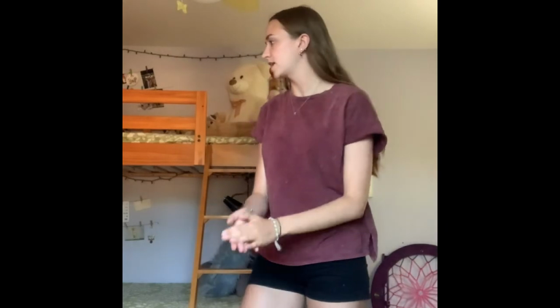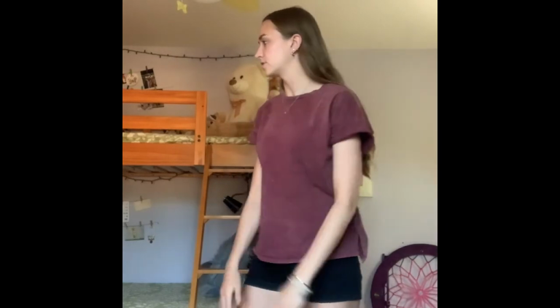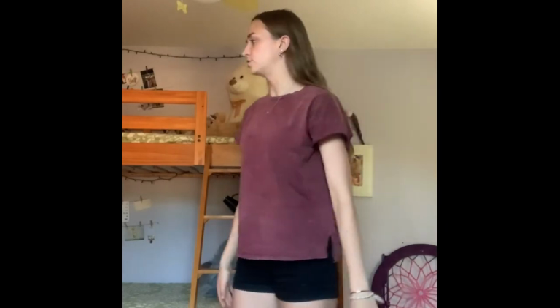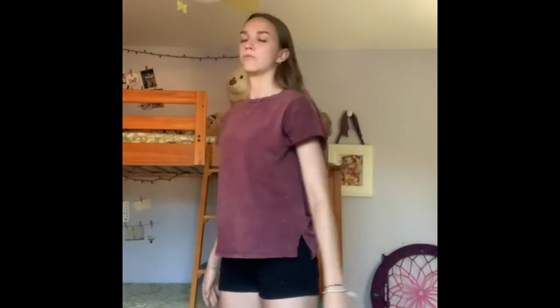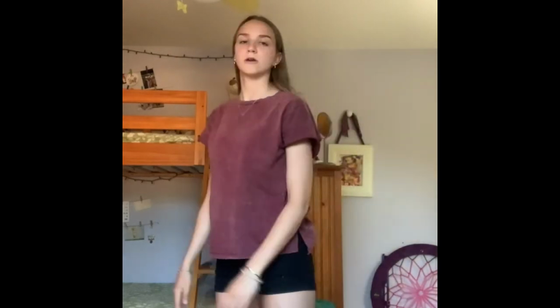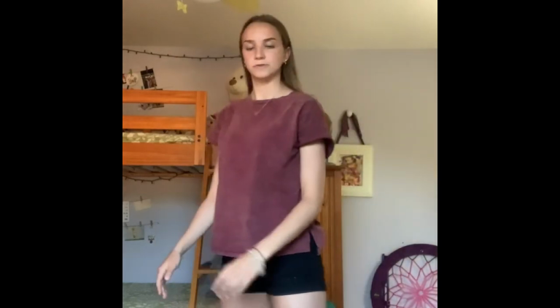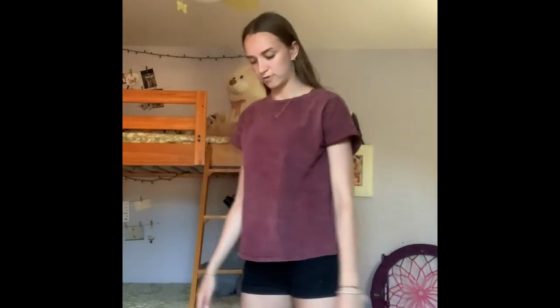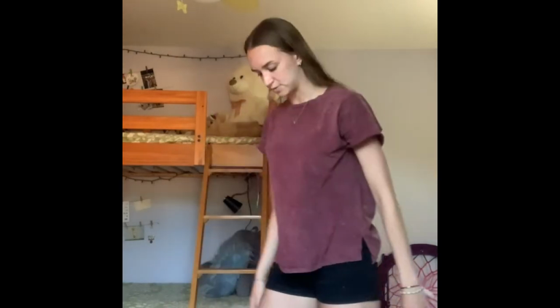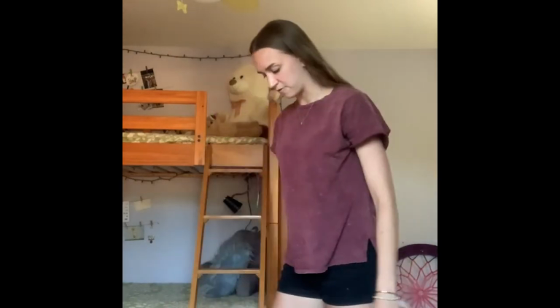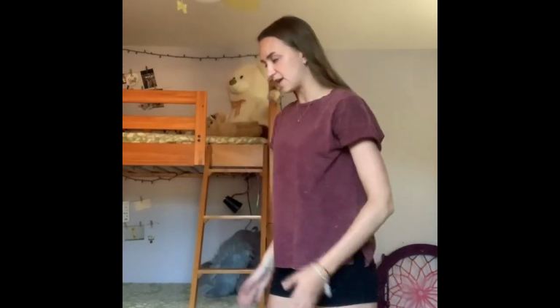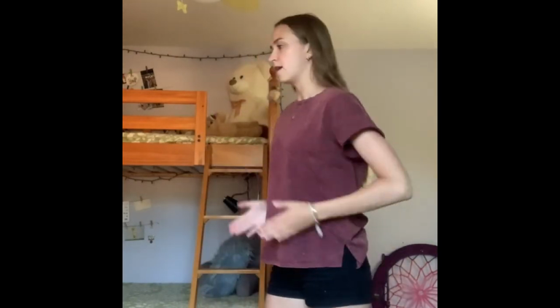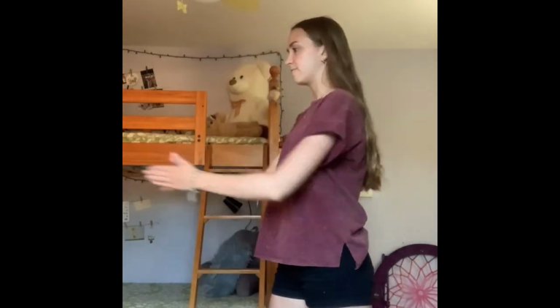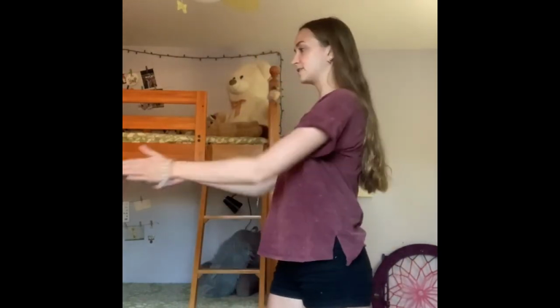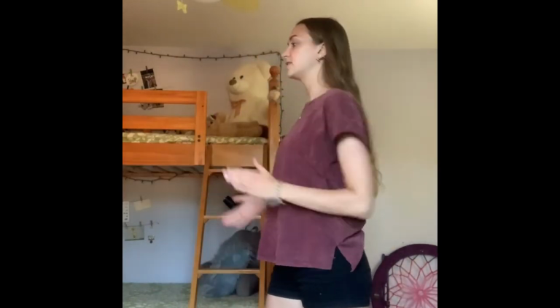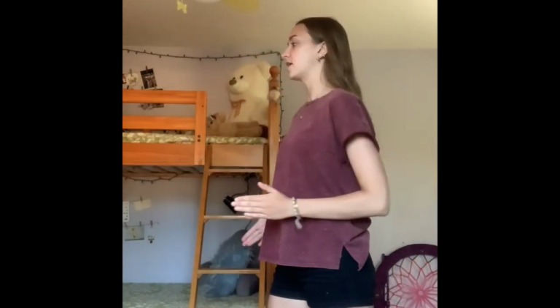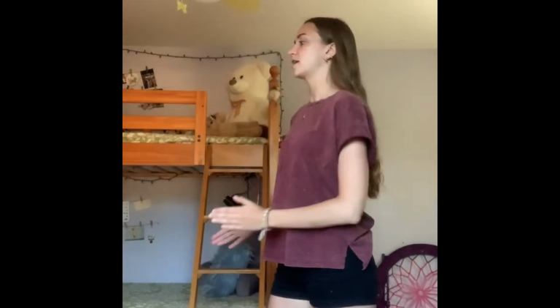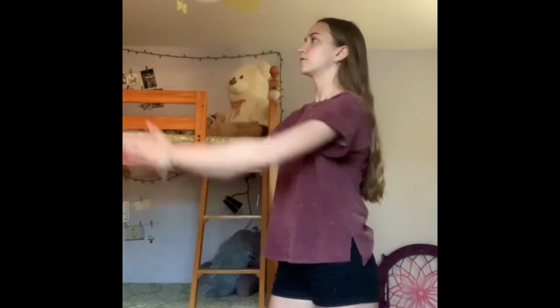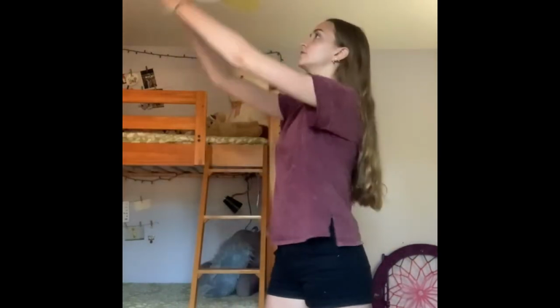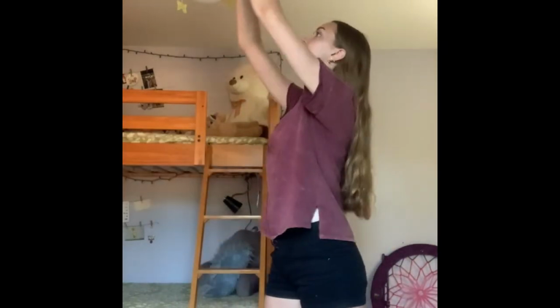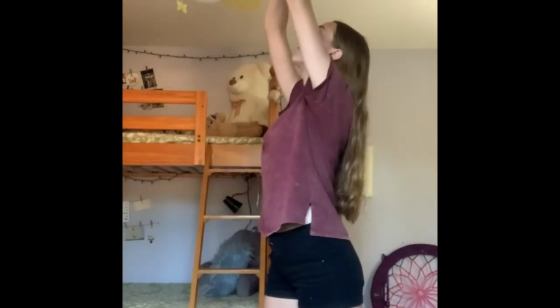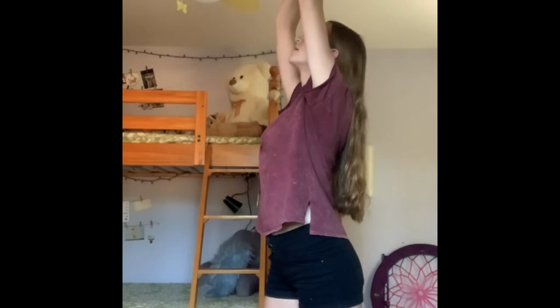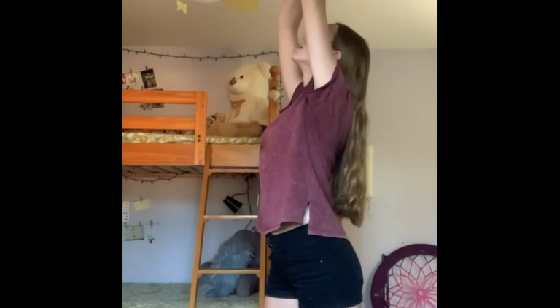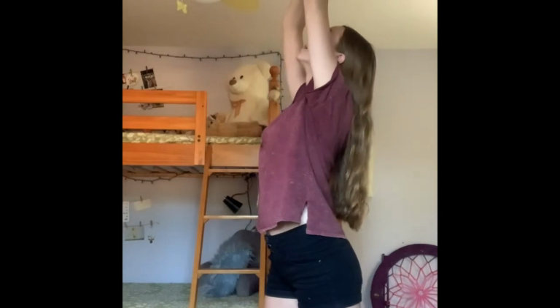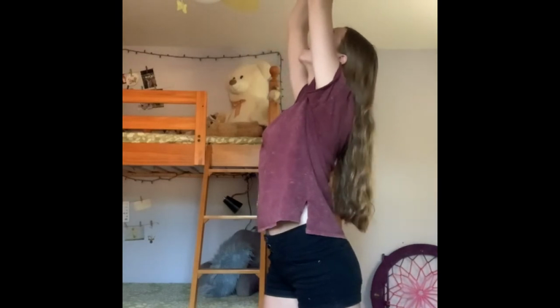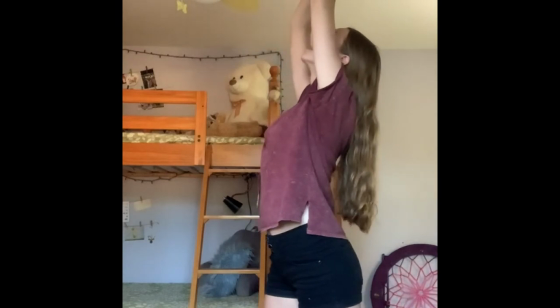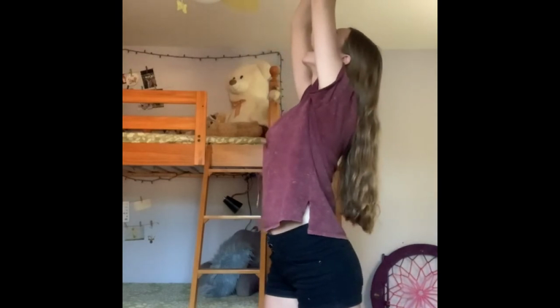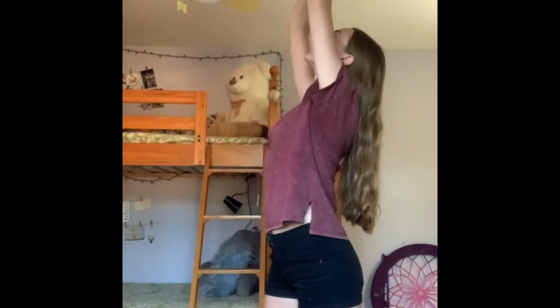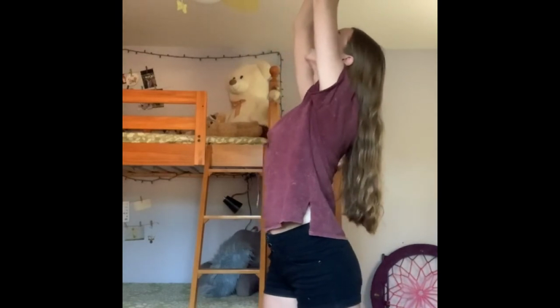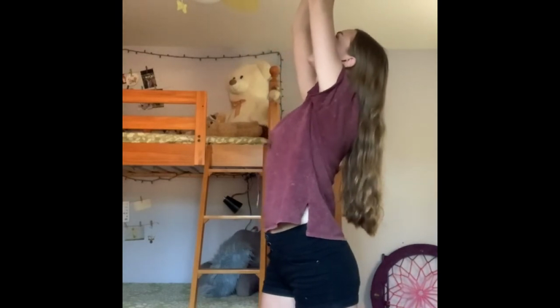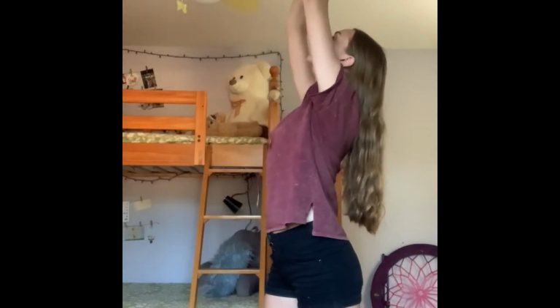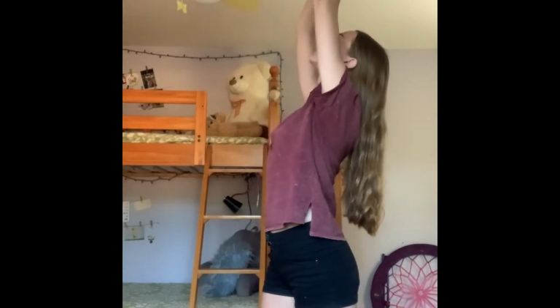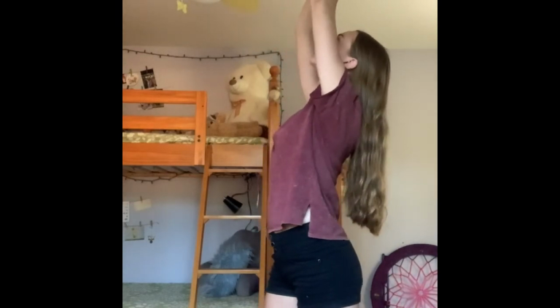Next we're gonna do a warrior pose. You're going to put your feet facing this way and you're going to look up like that and arch your back just a little.